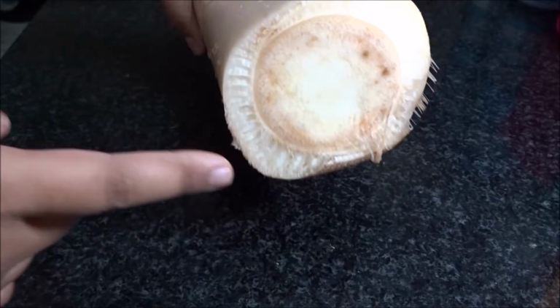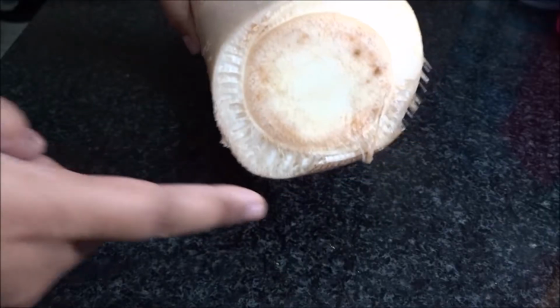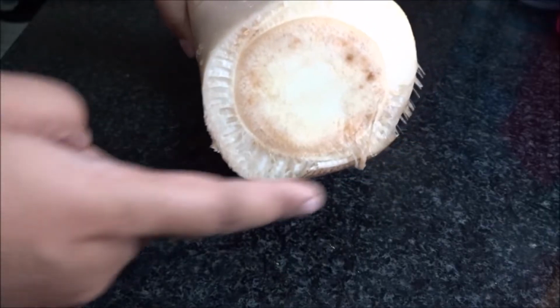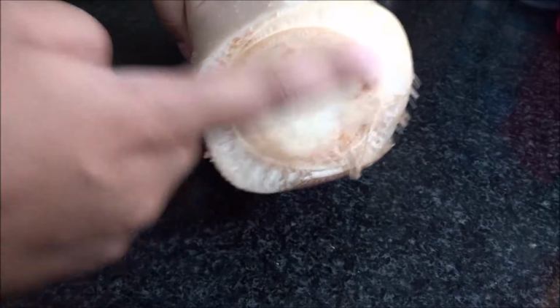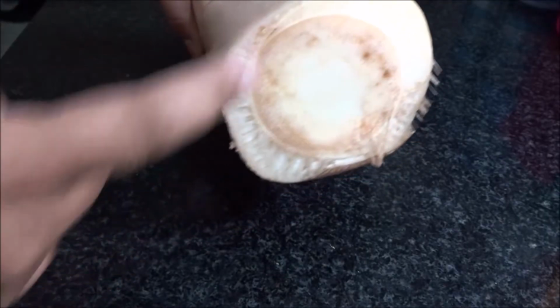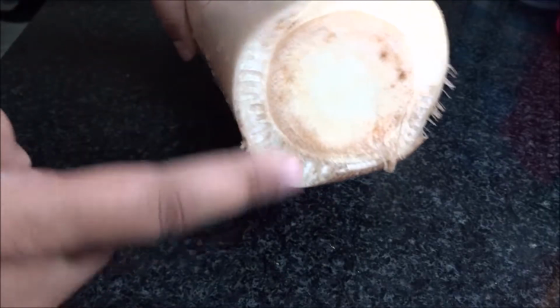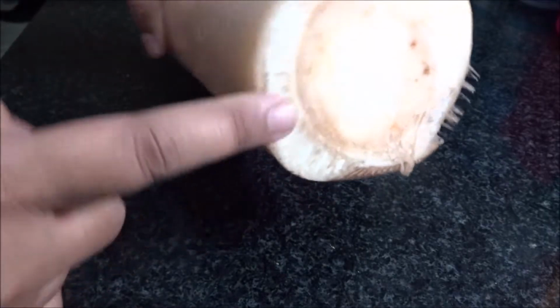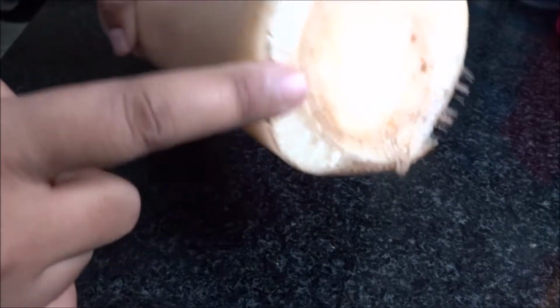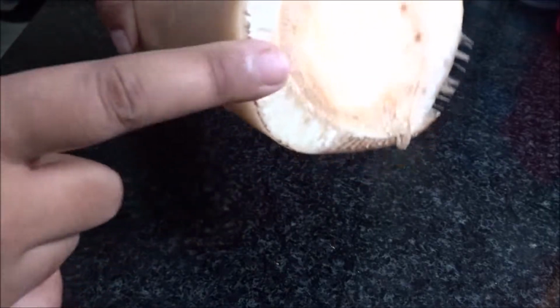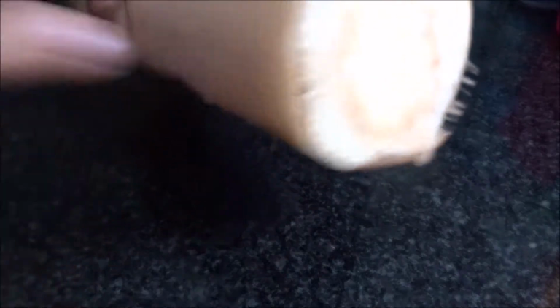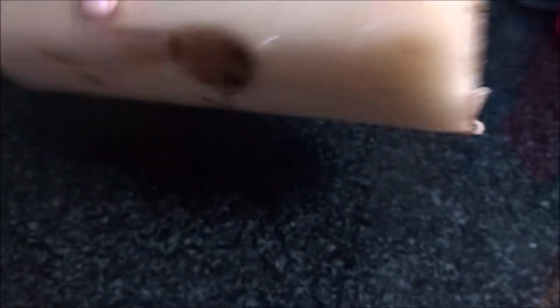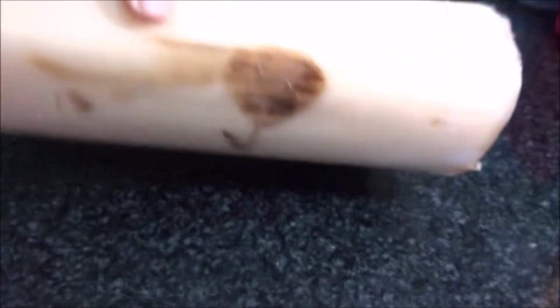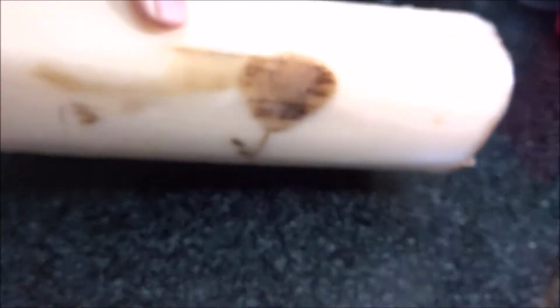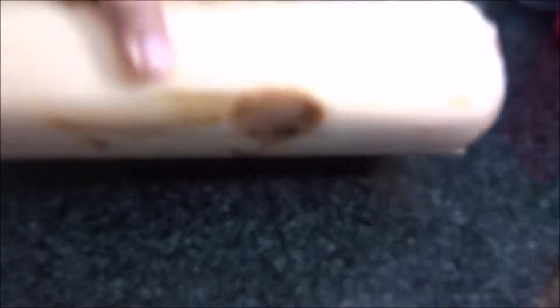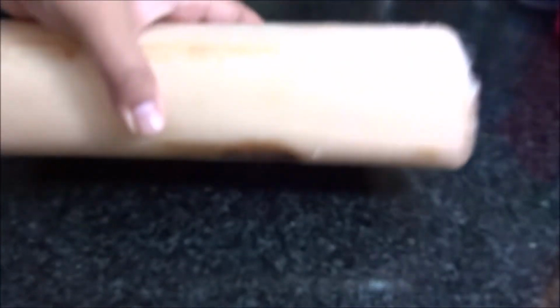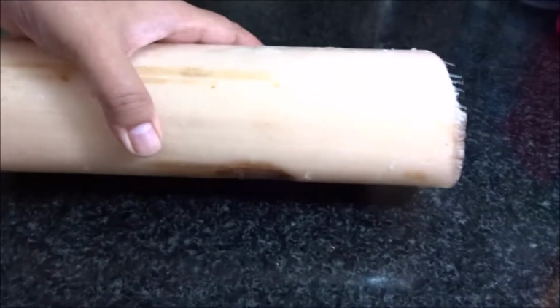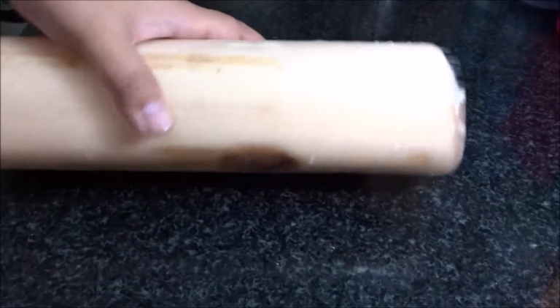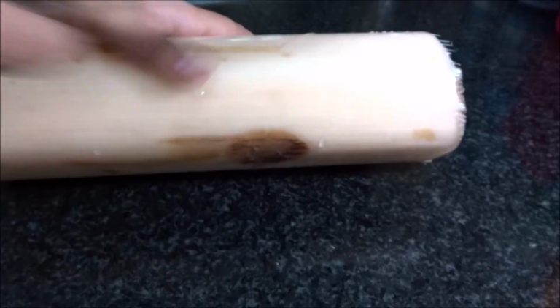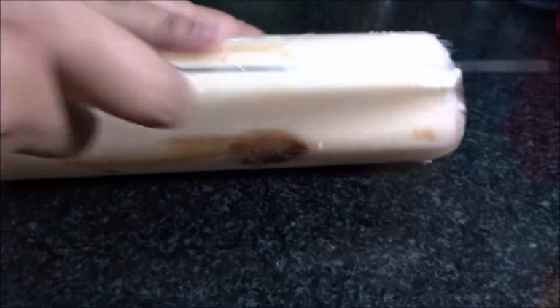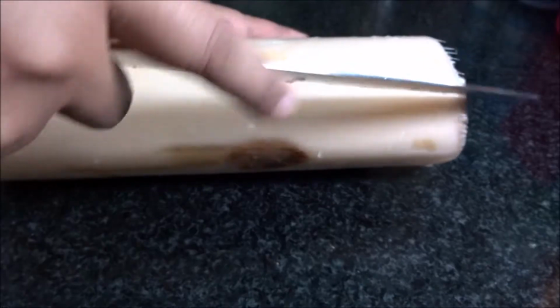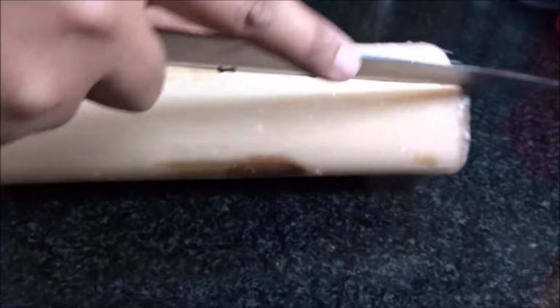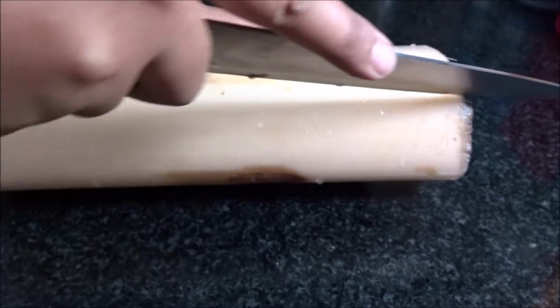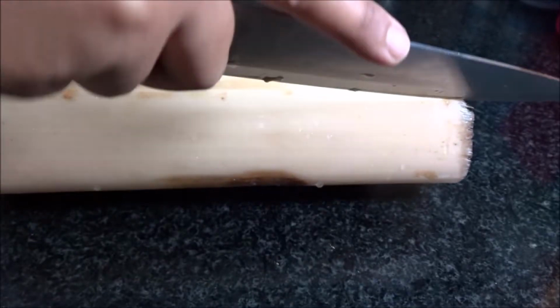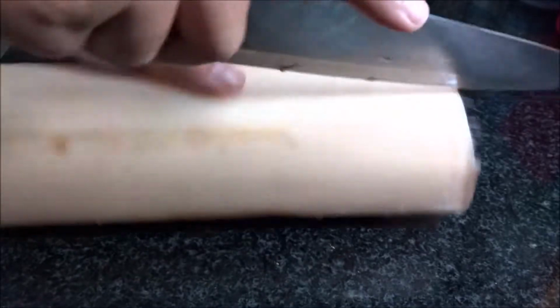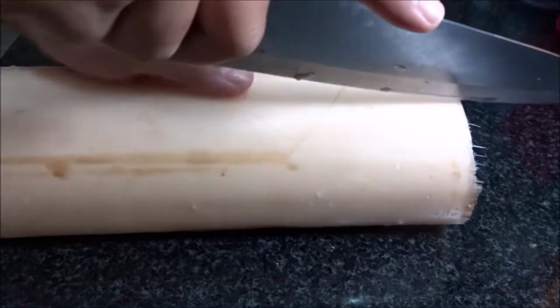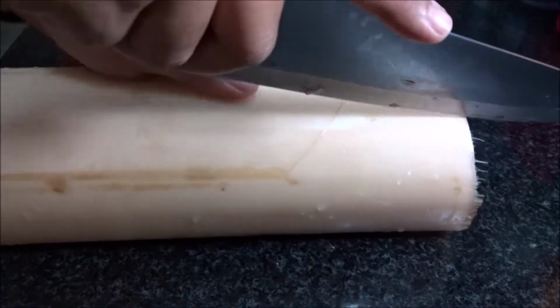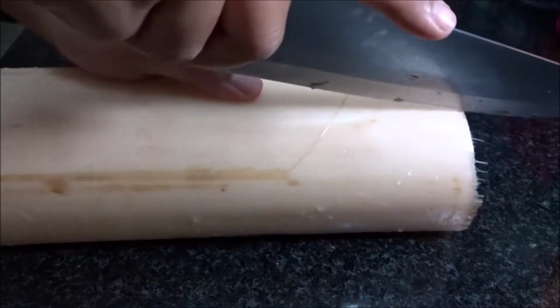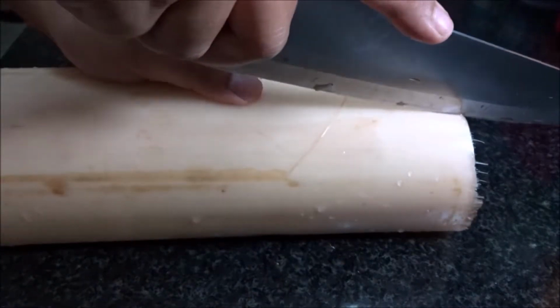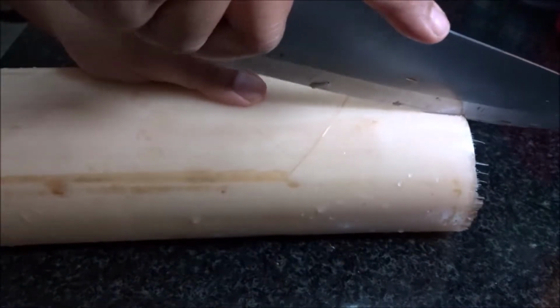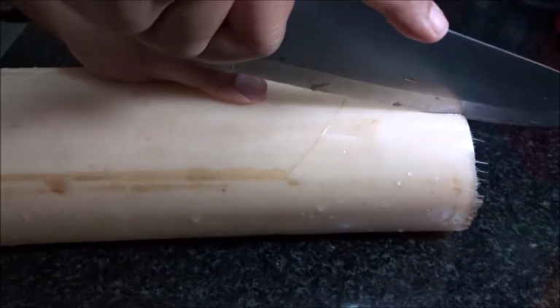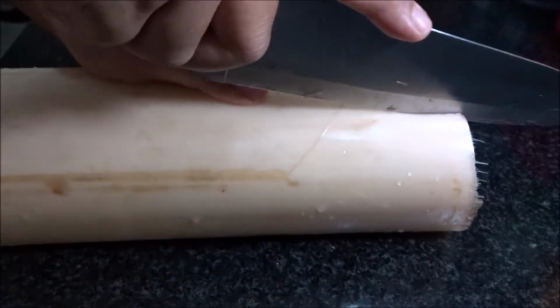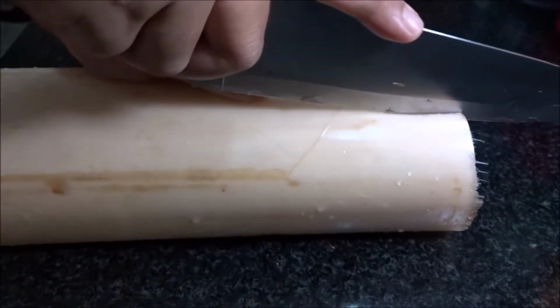We need the softer part of the banana stem. So I am gonna cut all the outer layers of the stem.